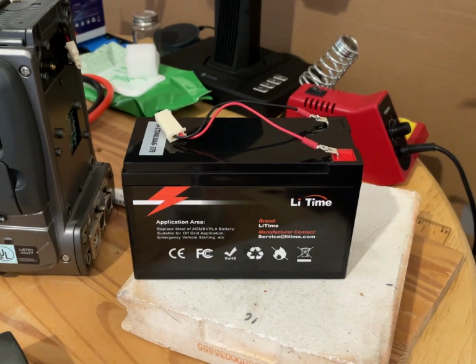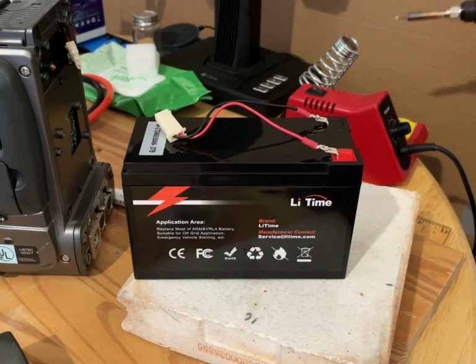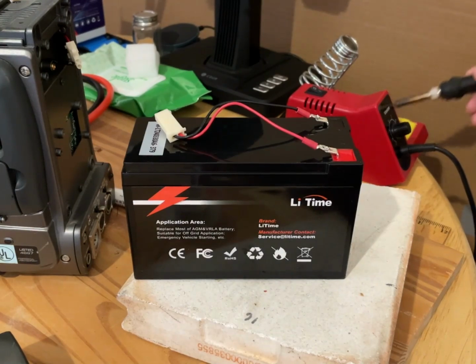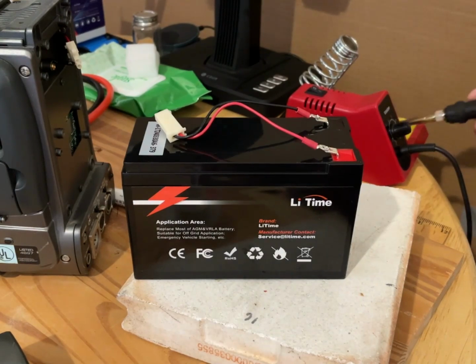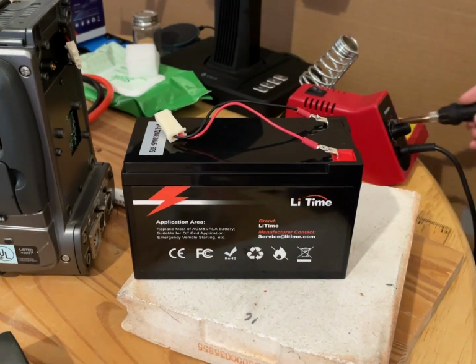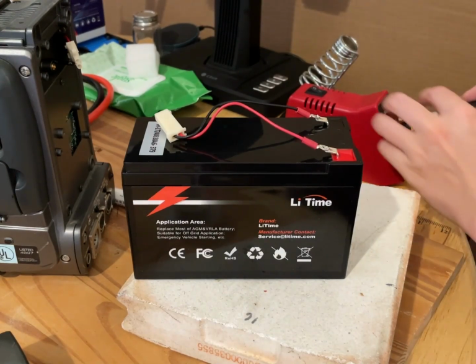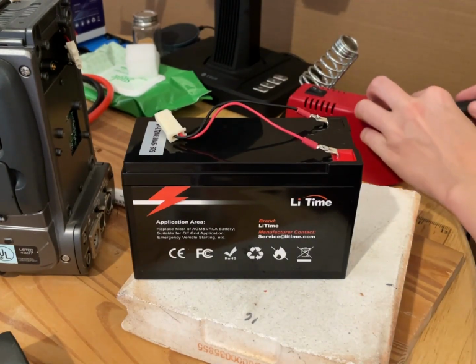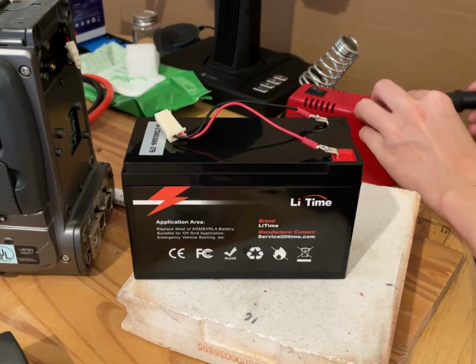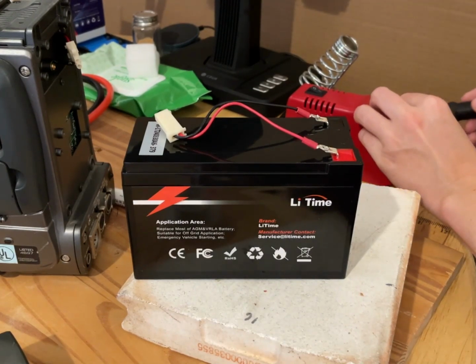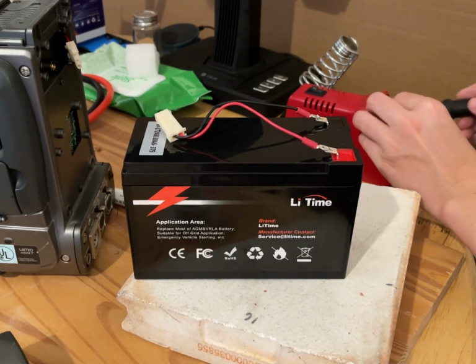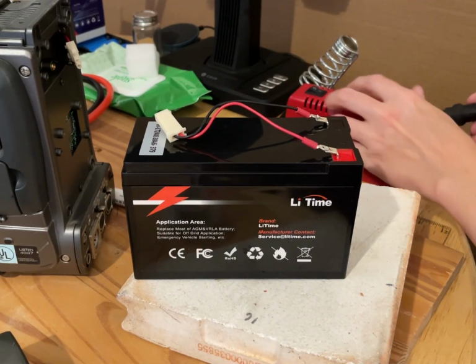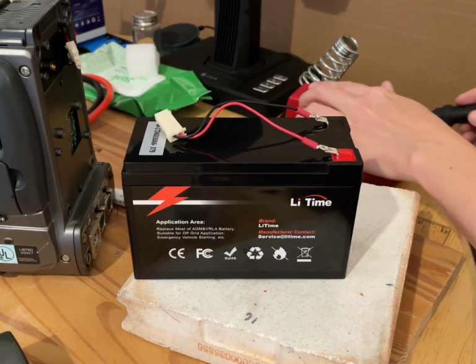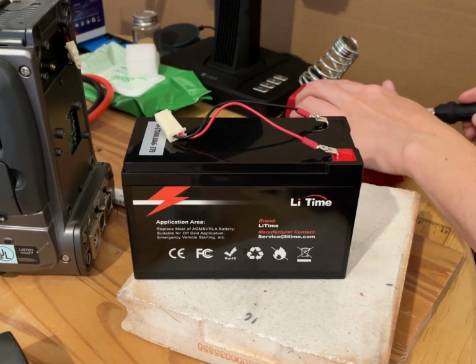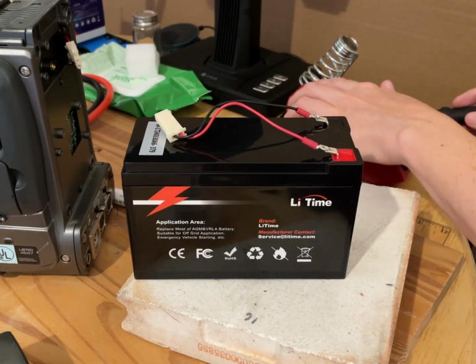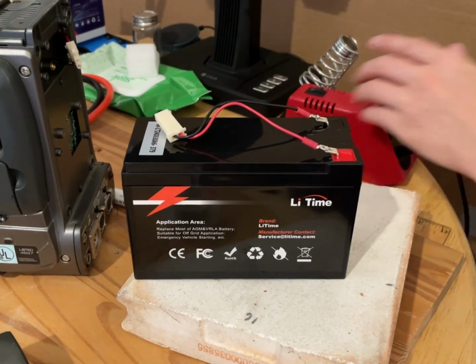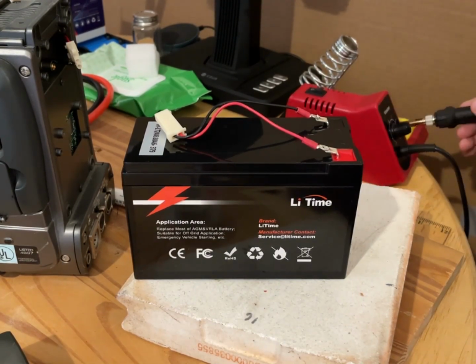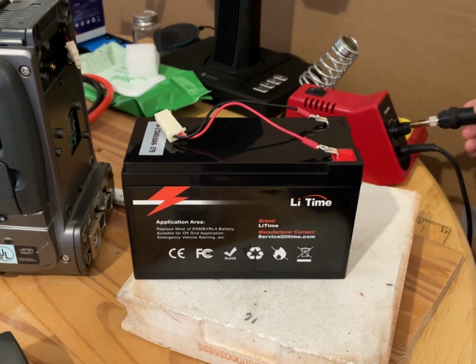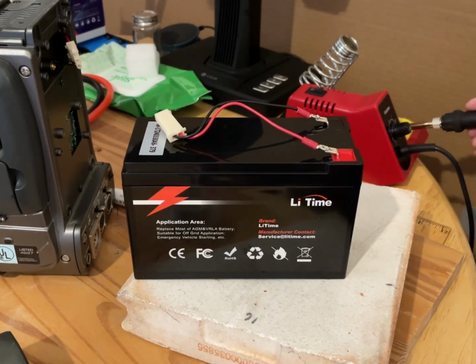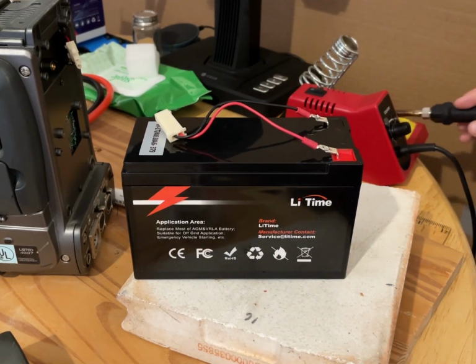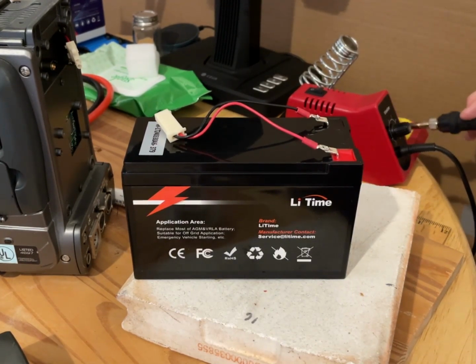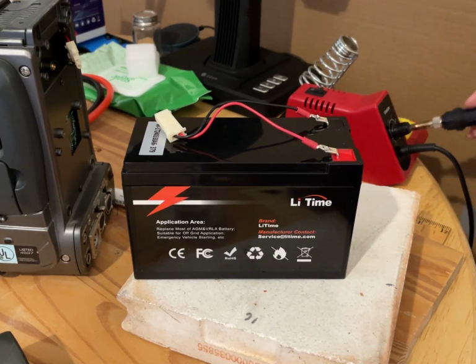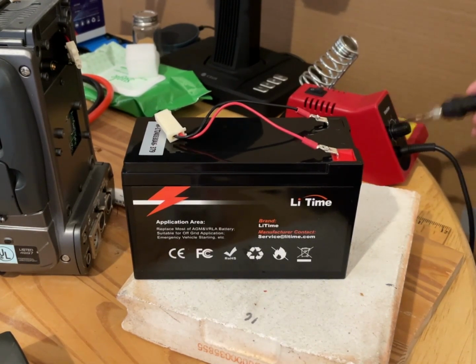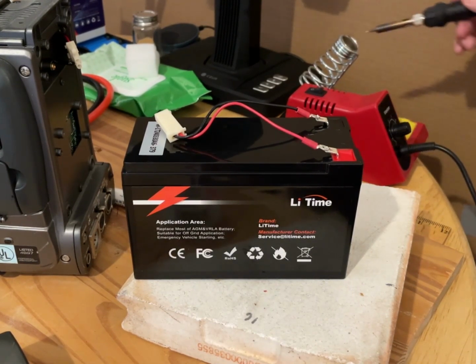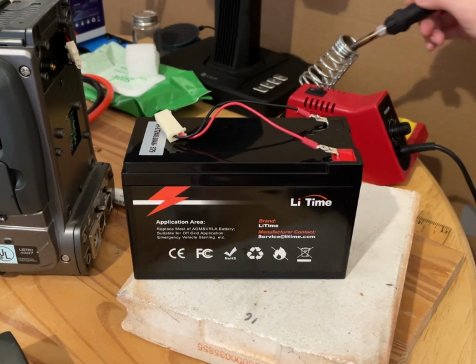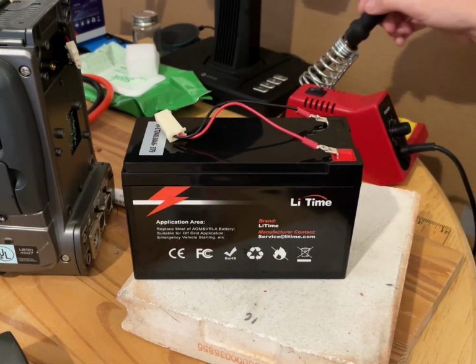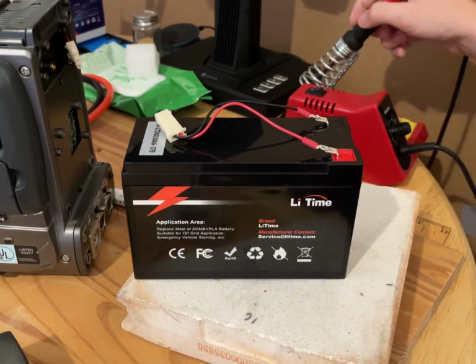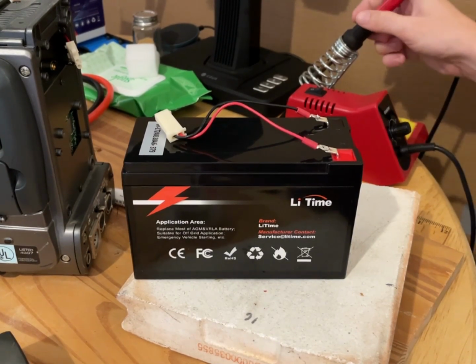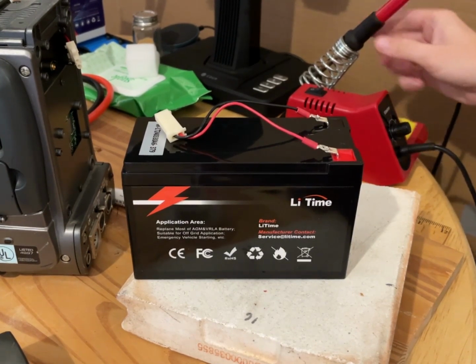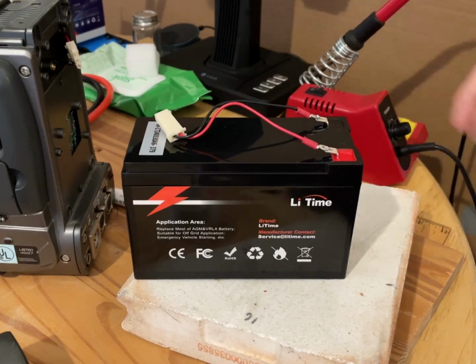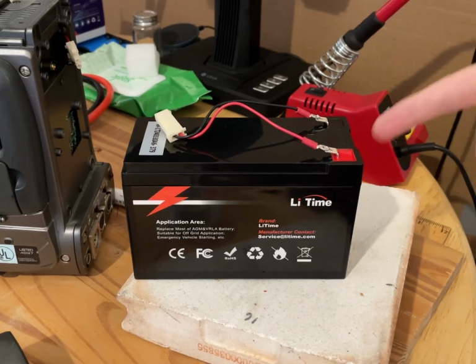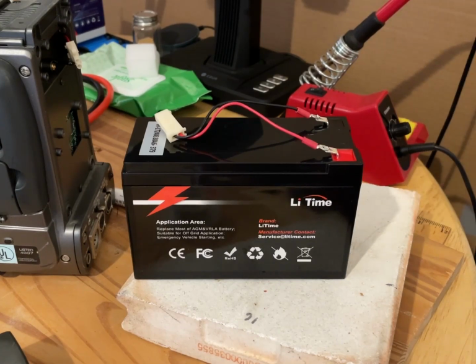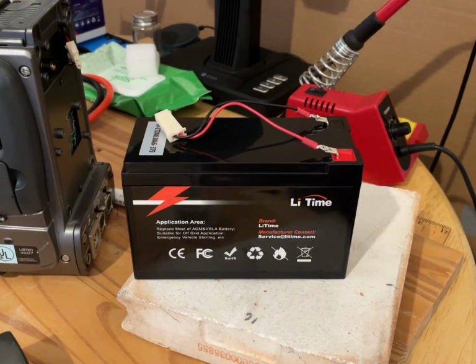I can easily undo that later on — I can just de-solder them.